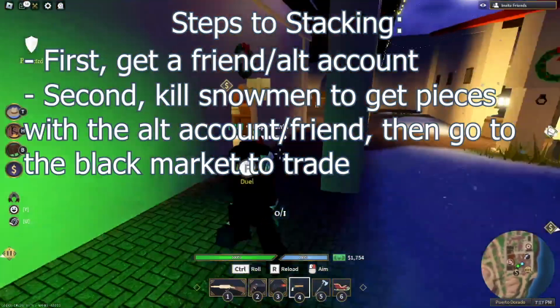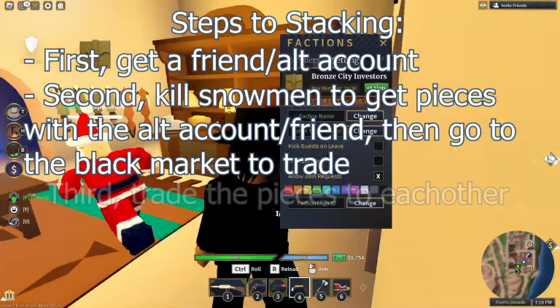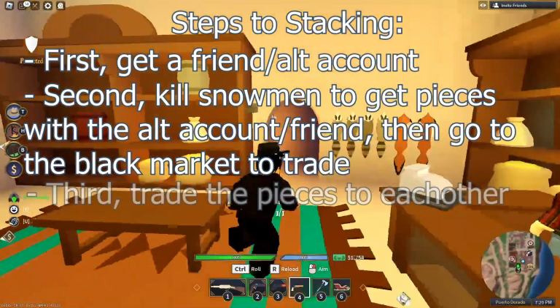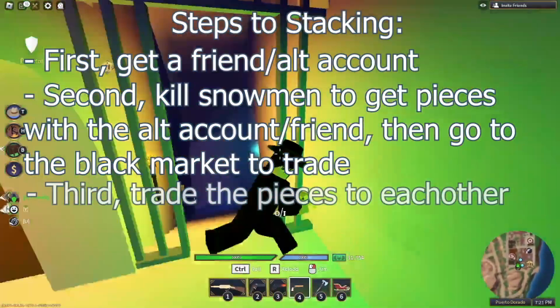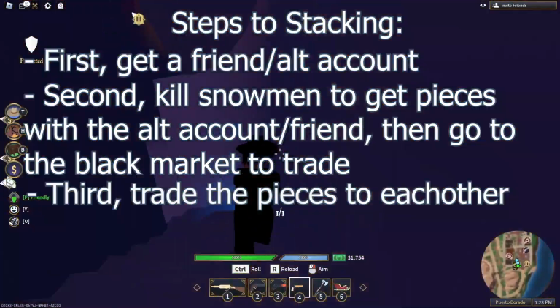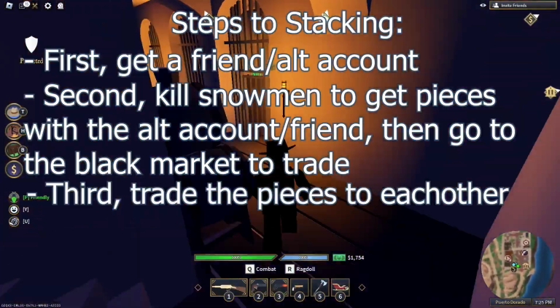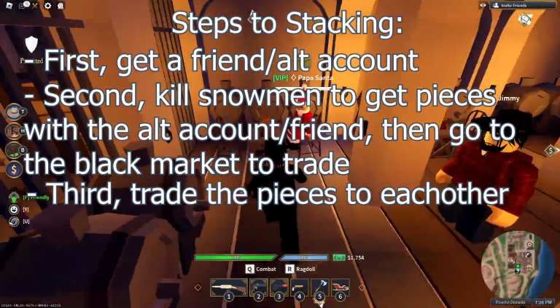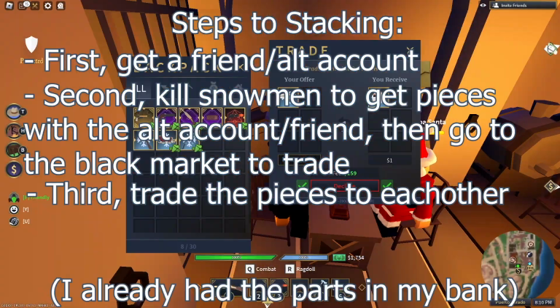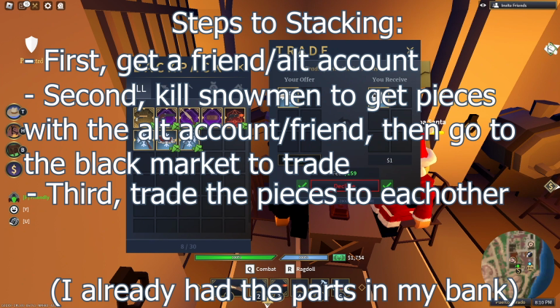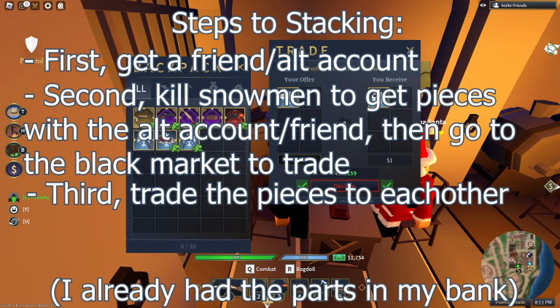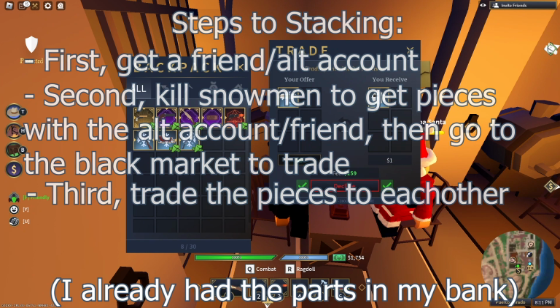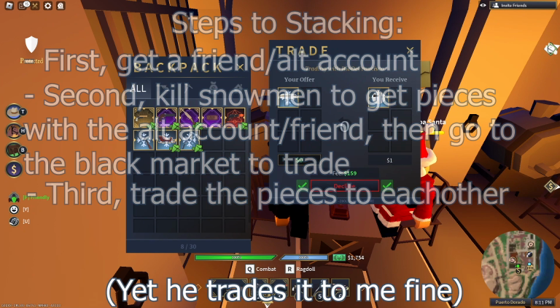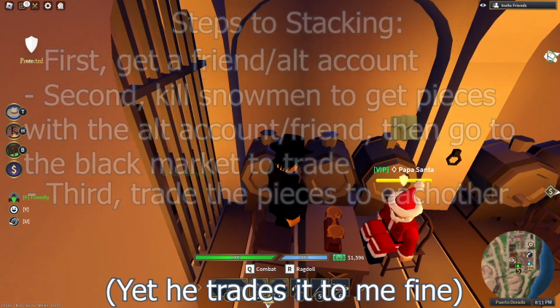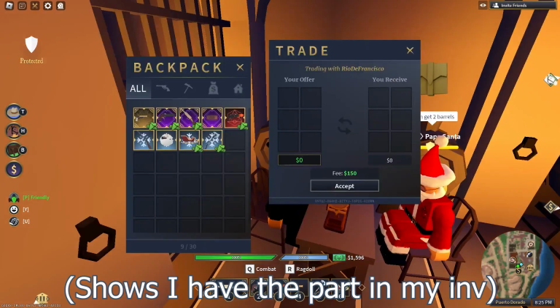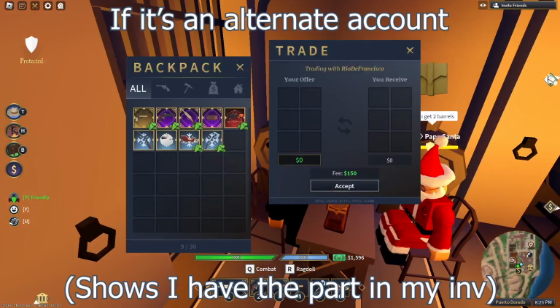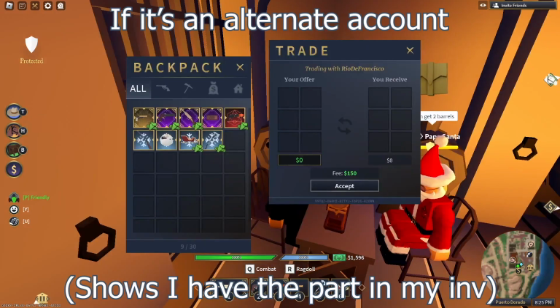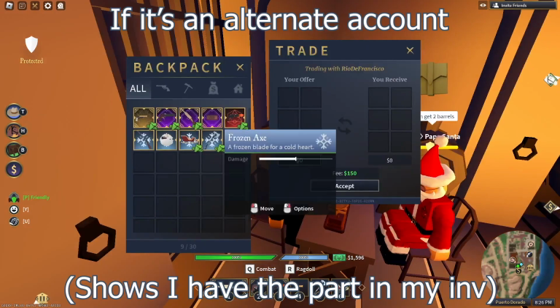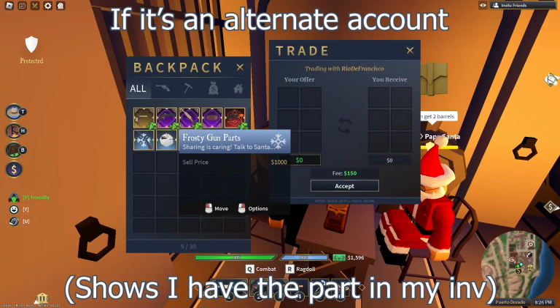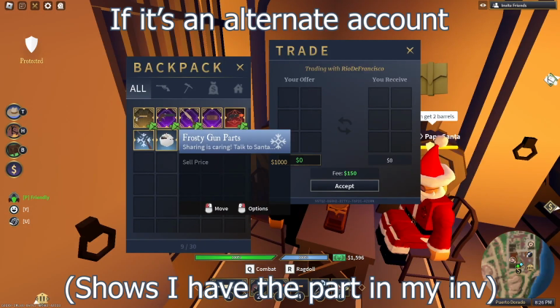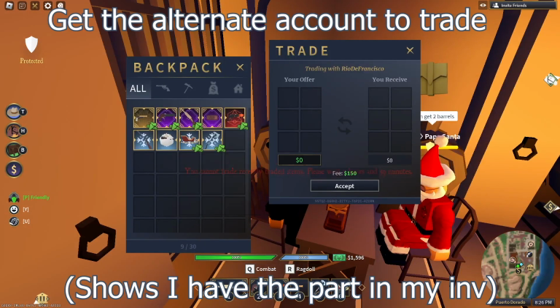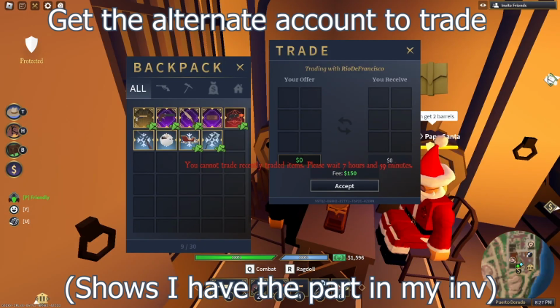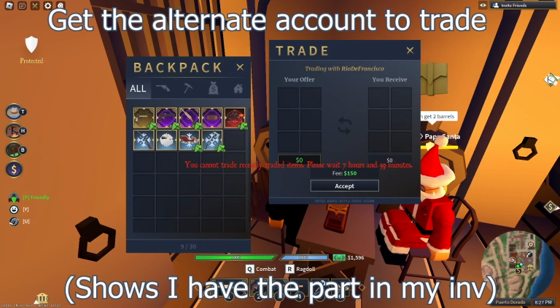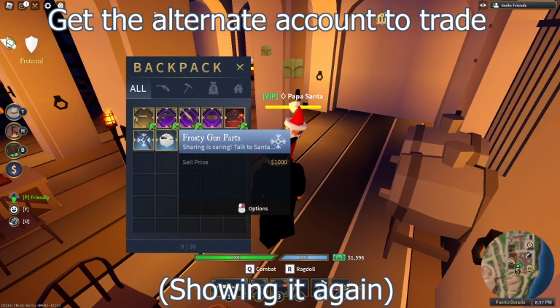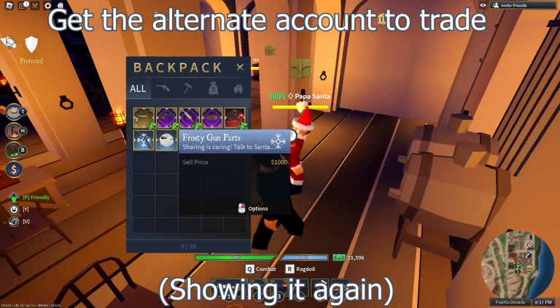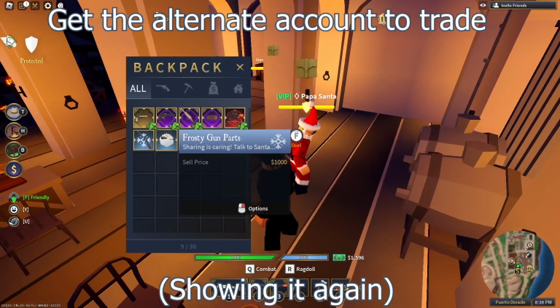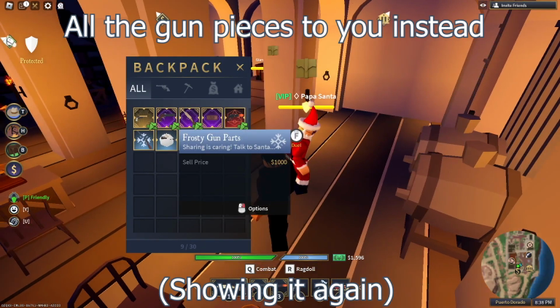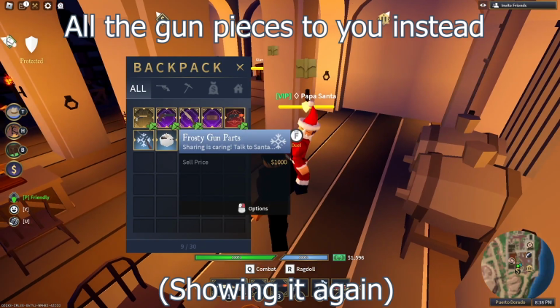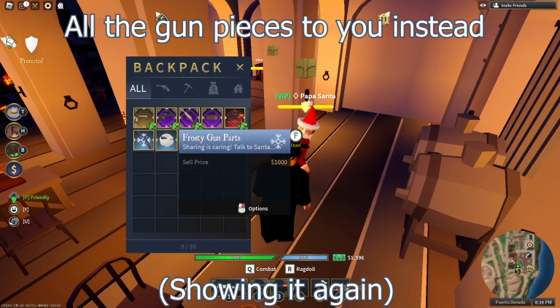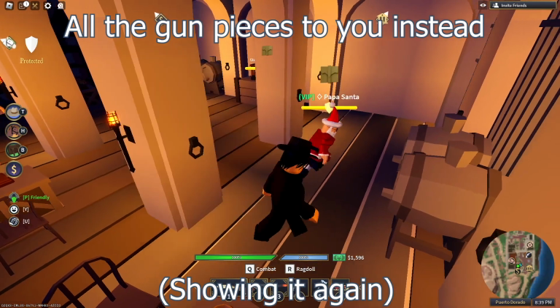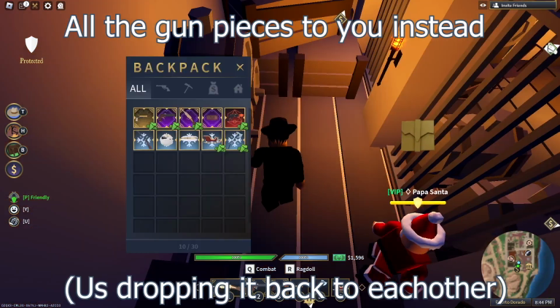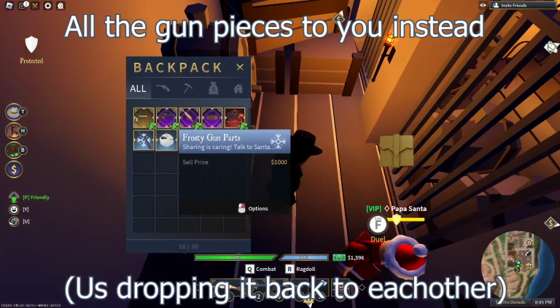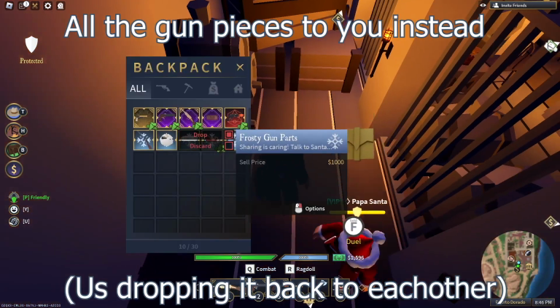And third, trade the gun pieces you want spares of to each other. If it's an alternate account, get the alternate account to trade all the gun pieces to you instead.